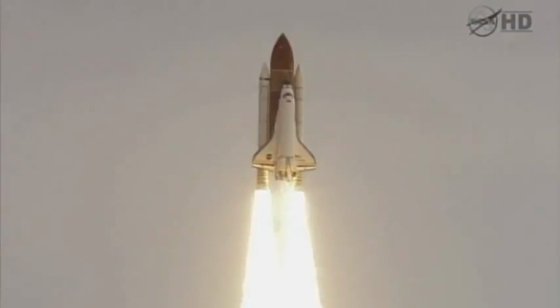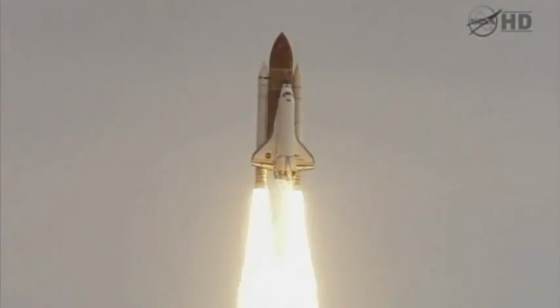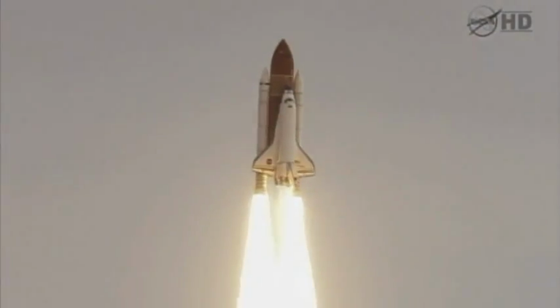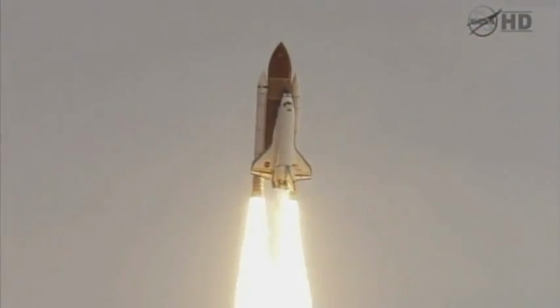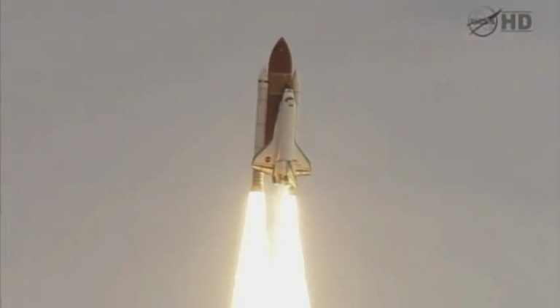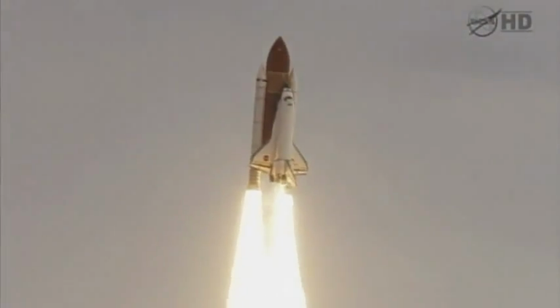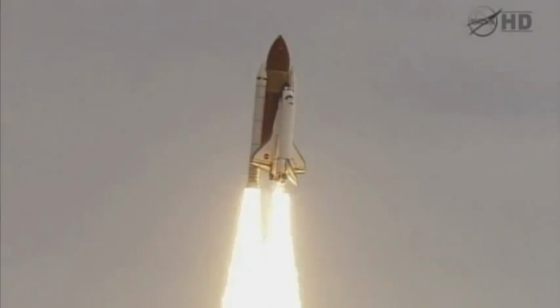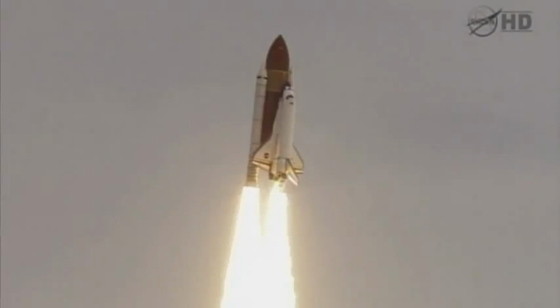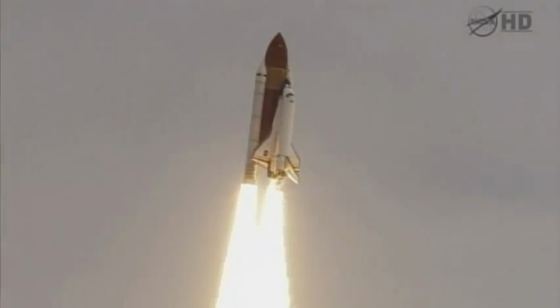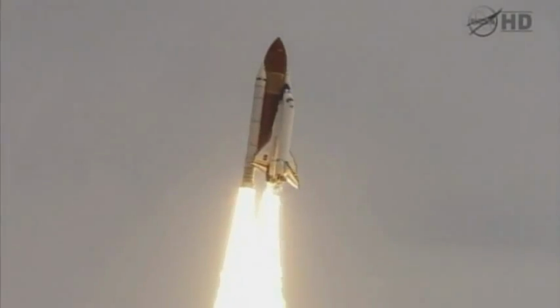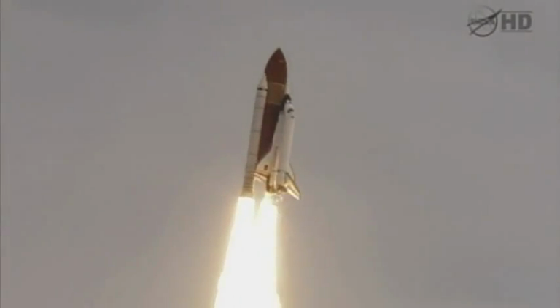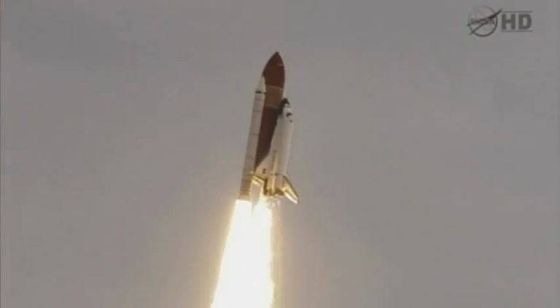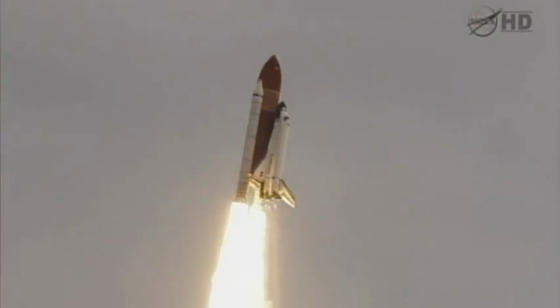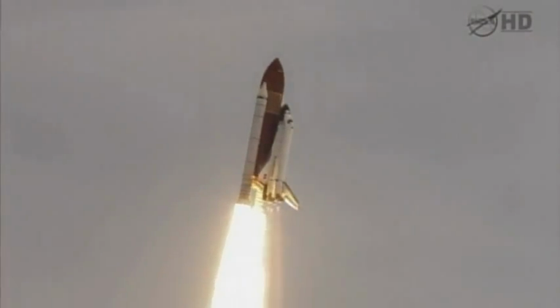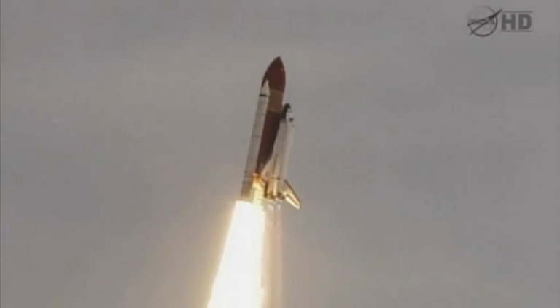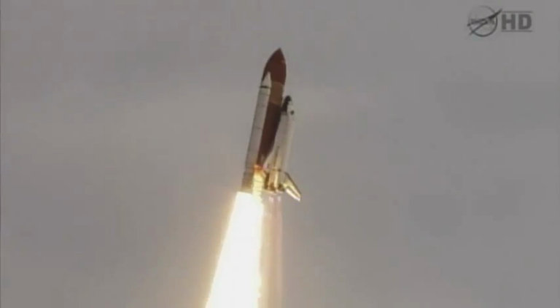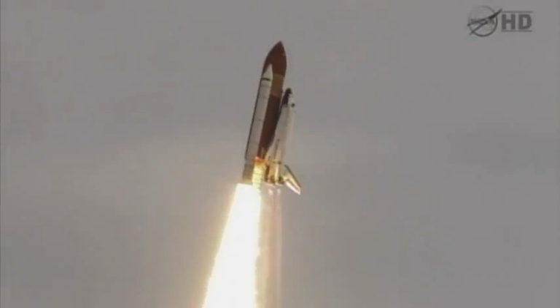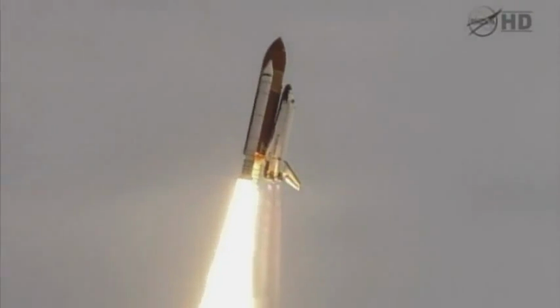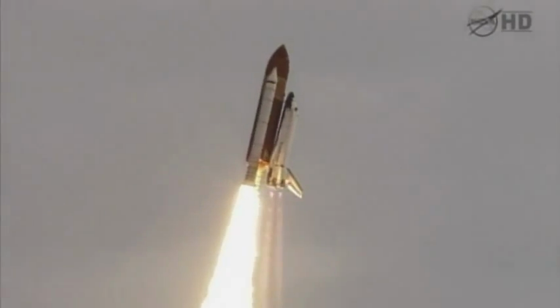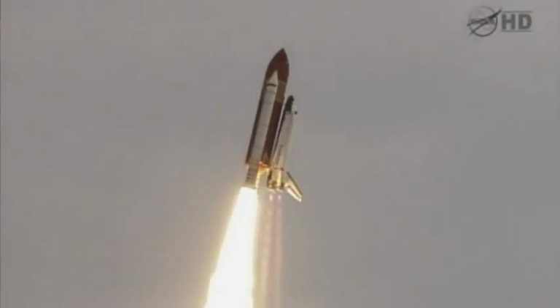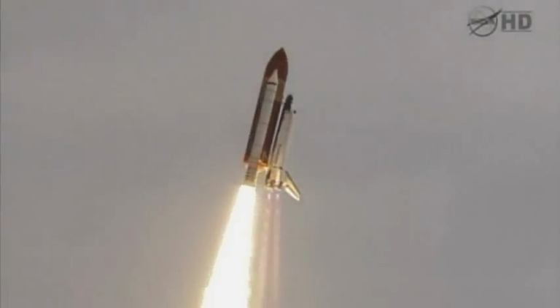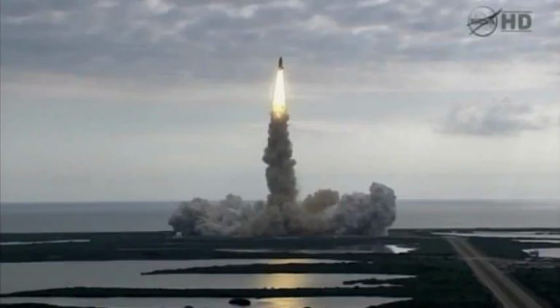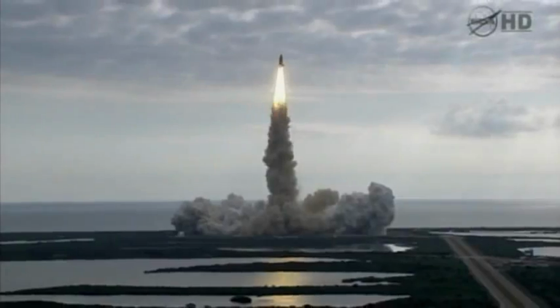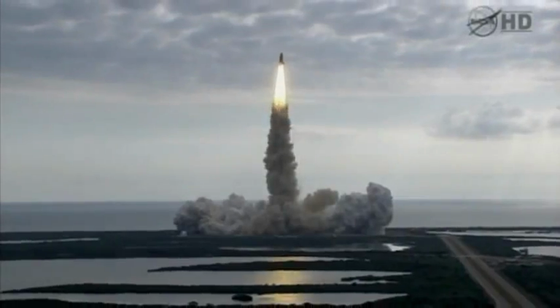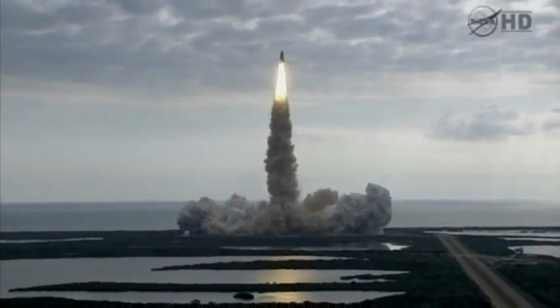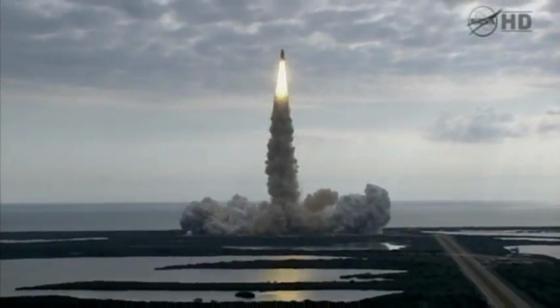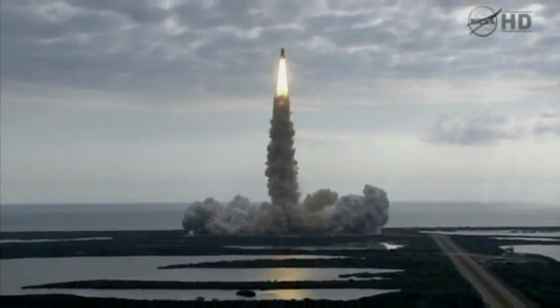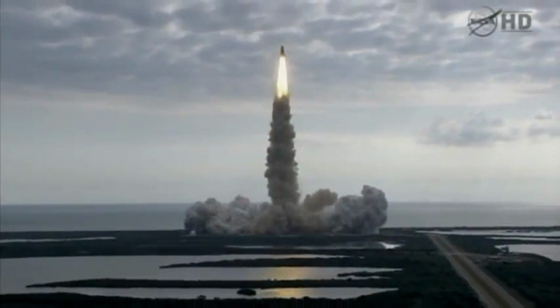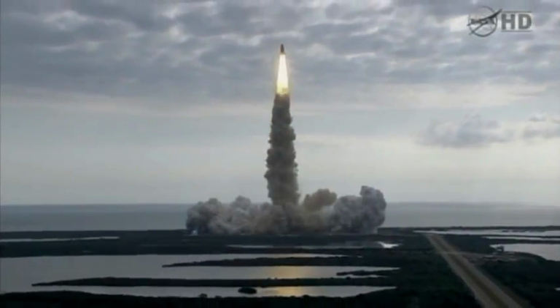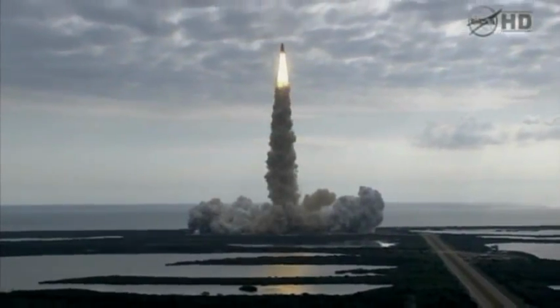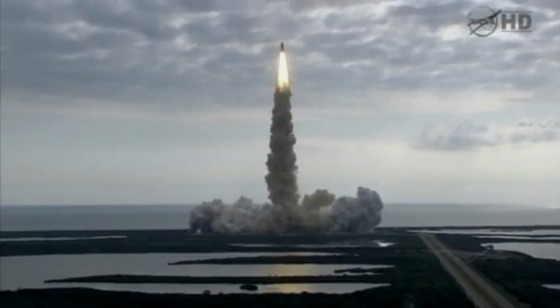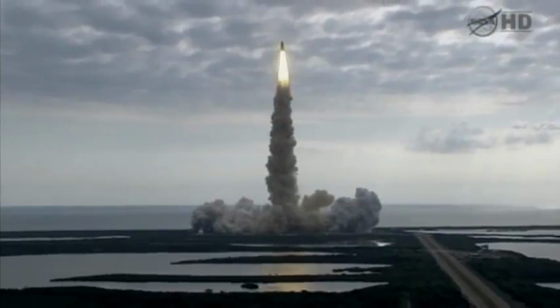Houston, Endeavor, roll program. Roger roll, Endeavor. Houston is now controlling.